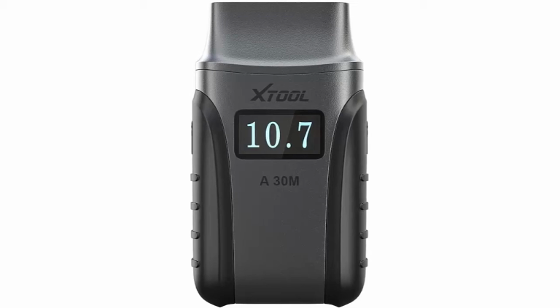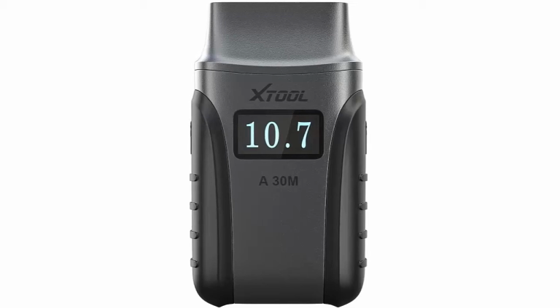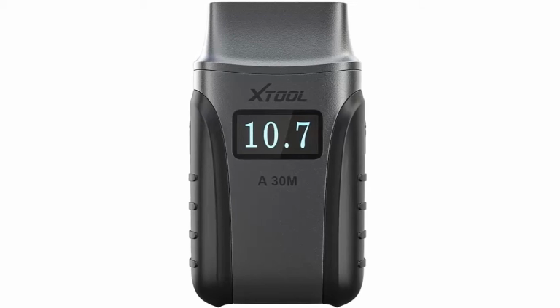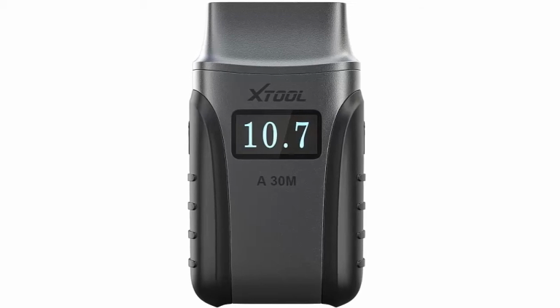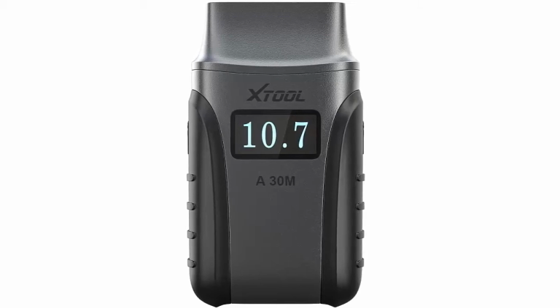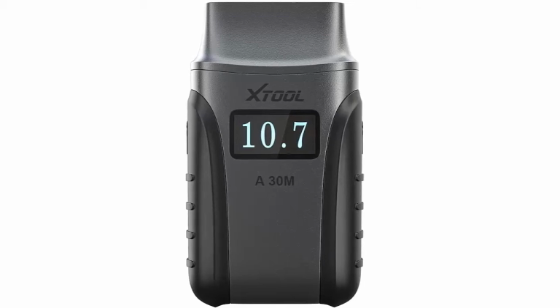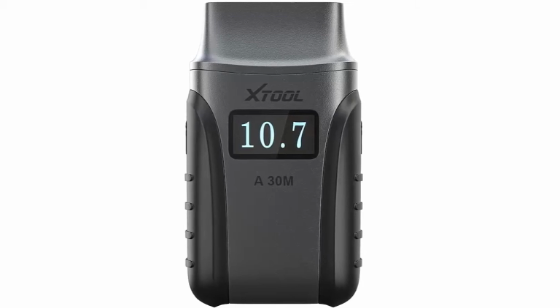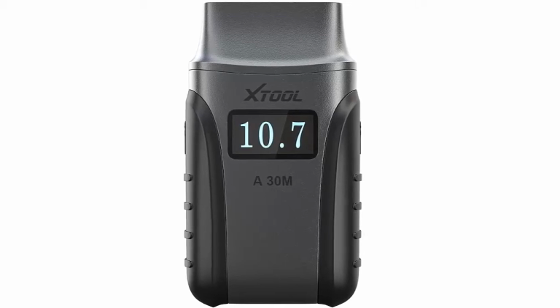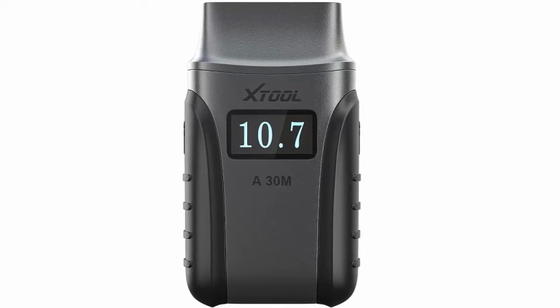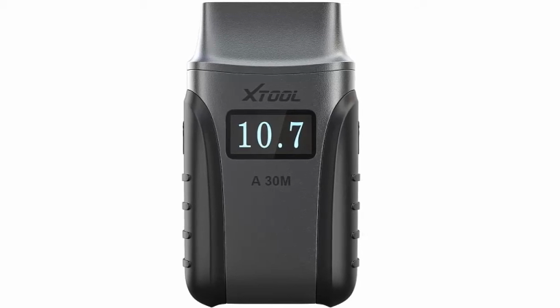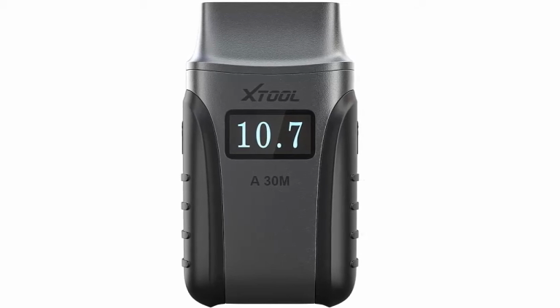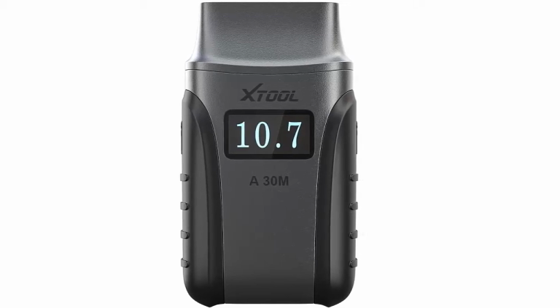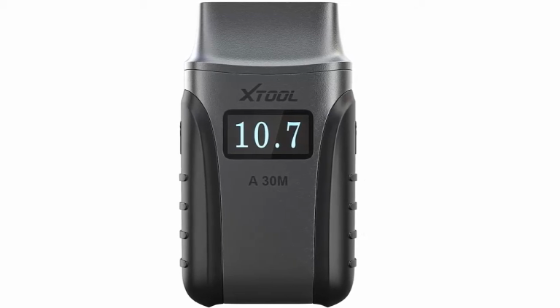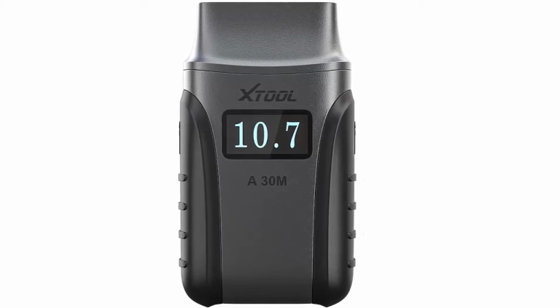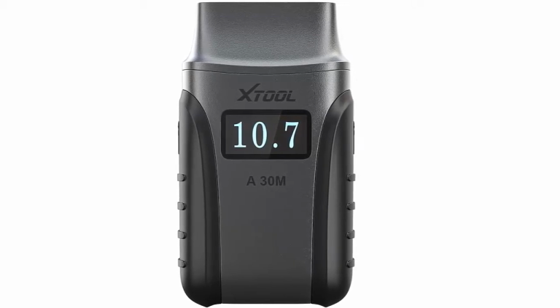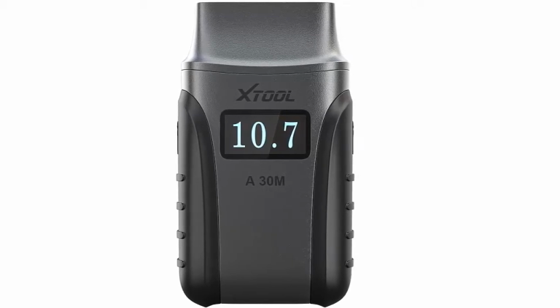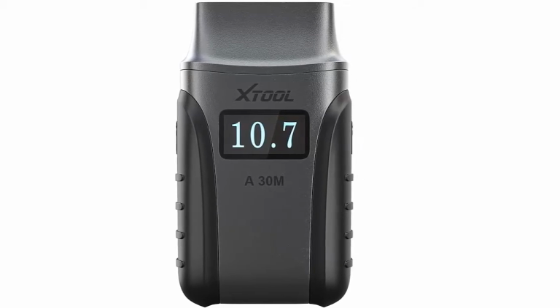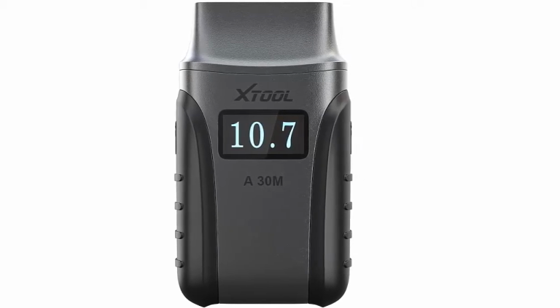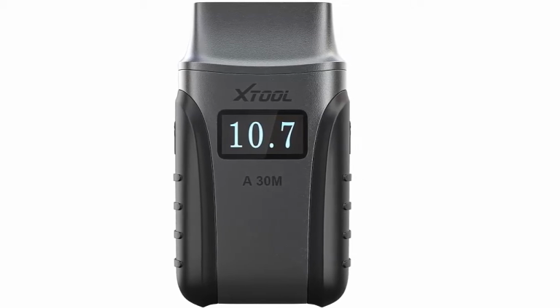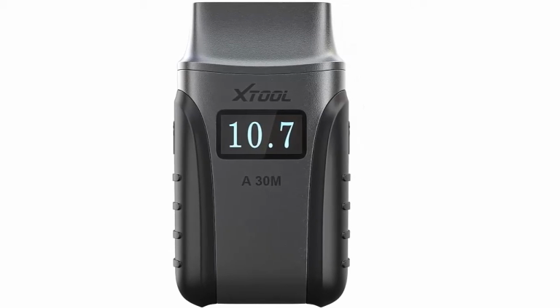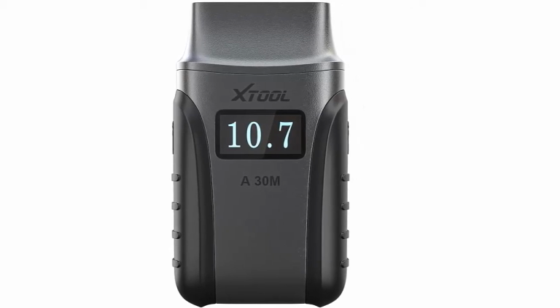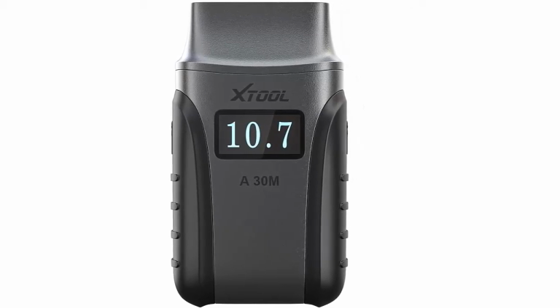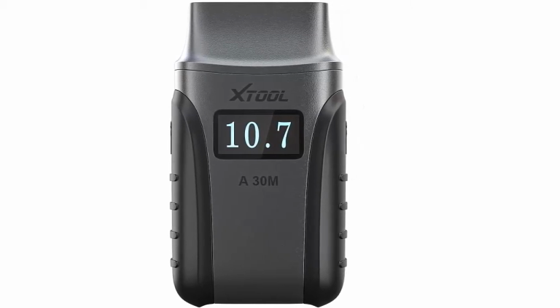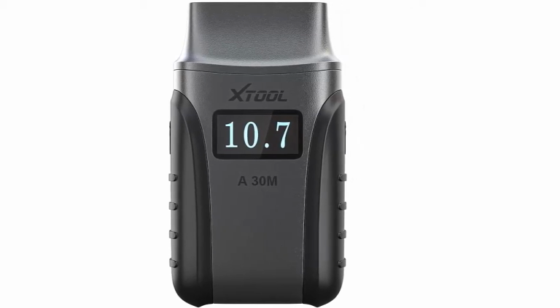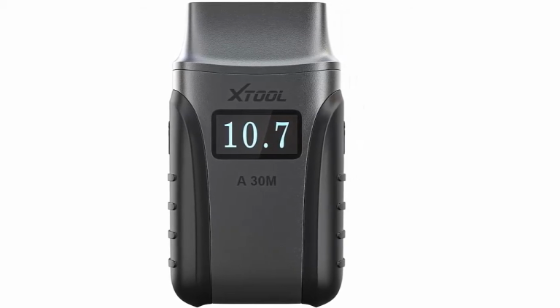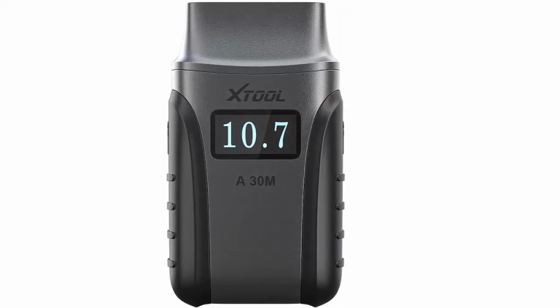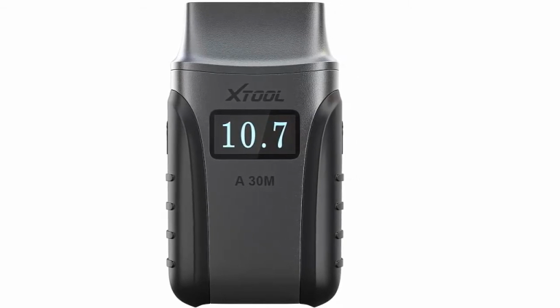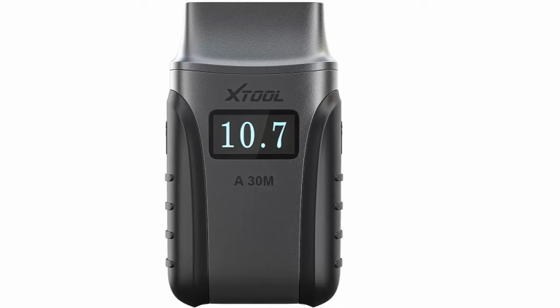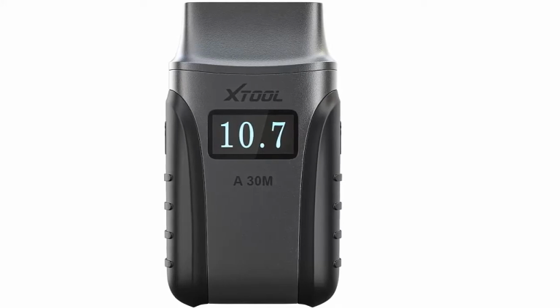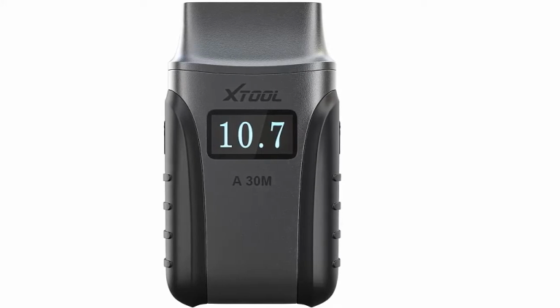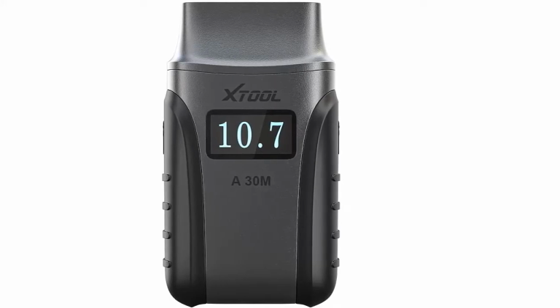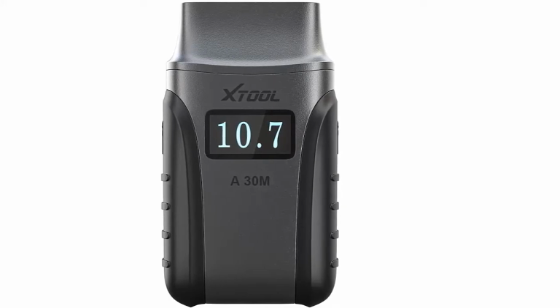I am going to show you the best XTOOL AnyScan A30M Wireless OBD2 Scanner for Android and iOS.